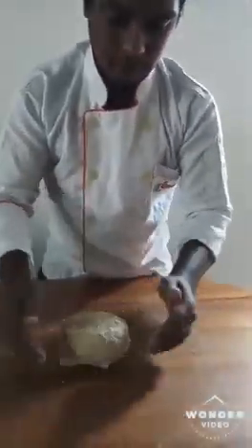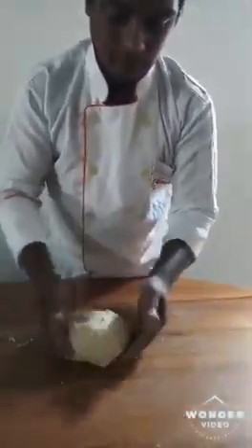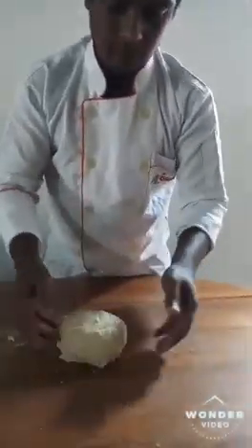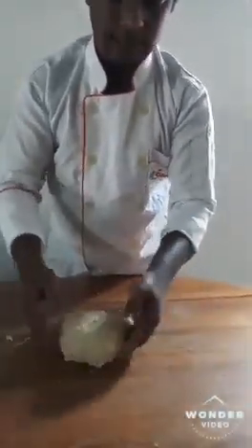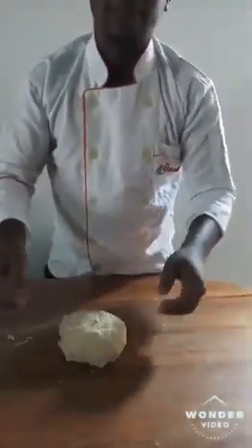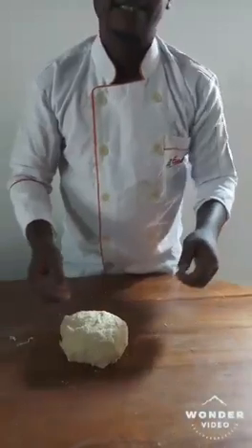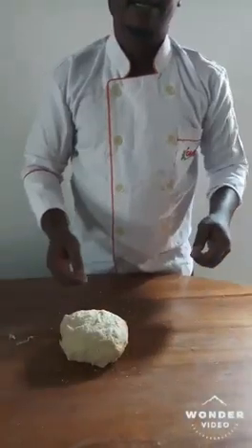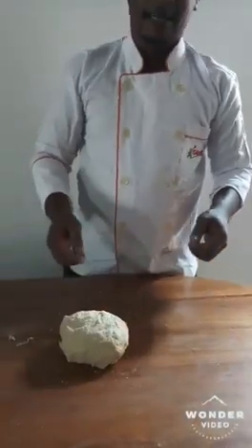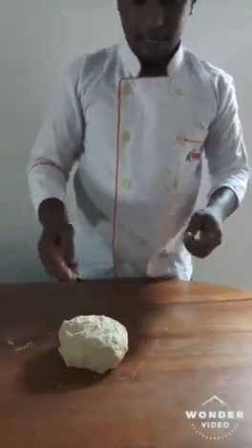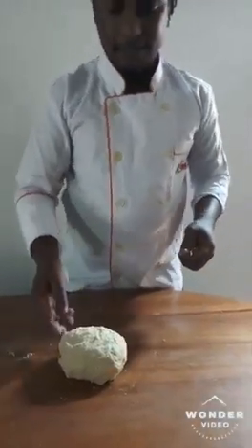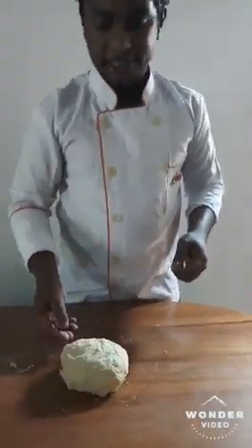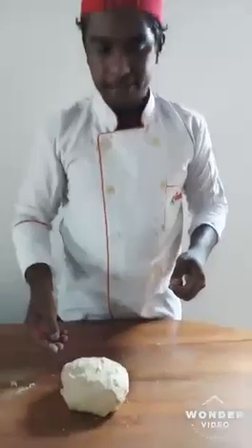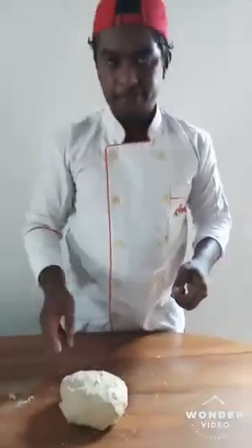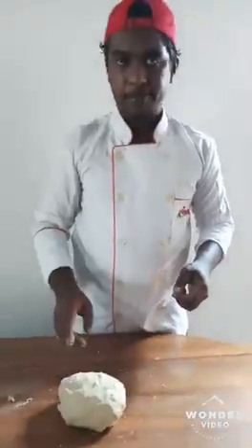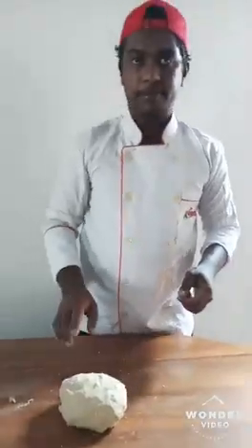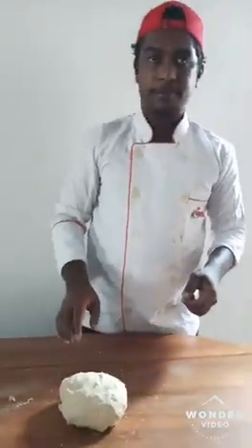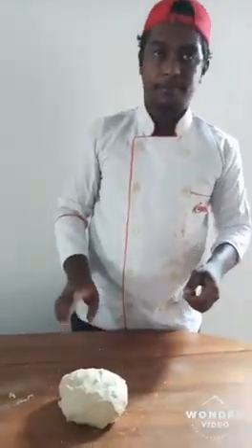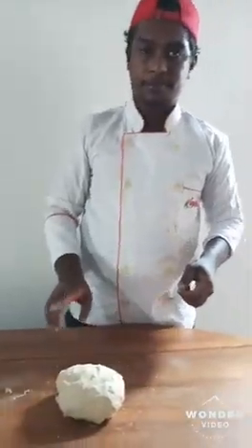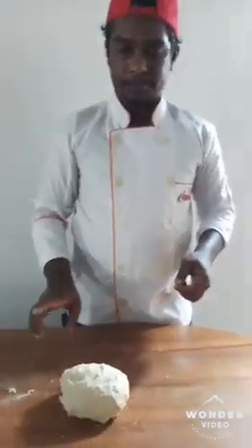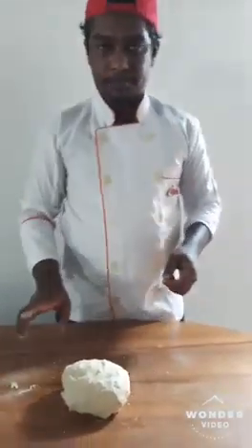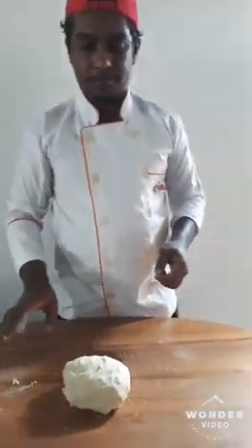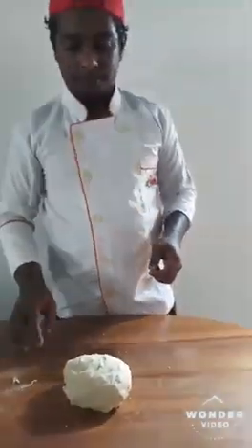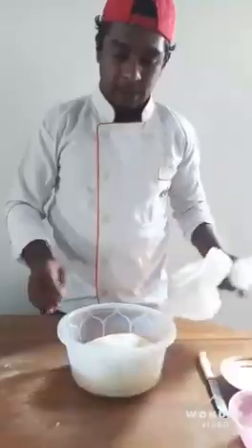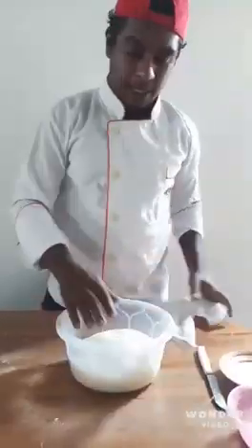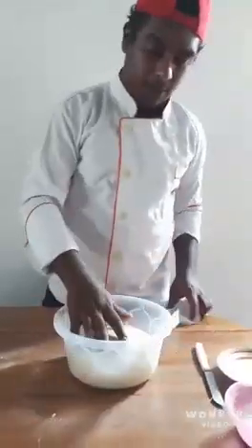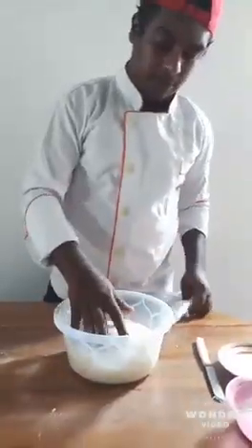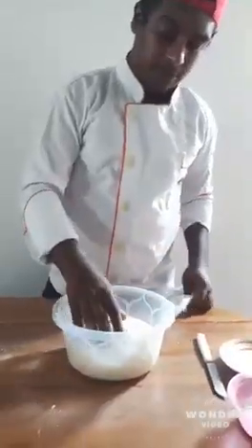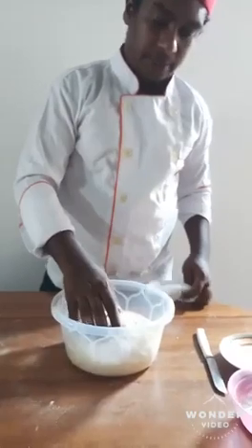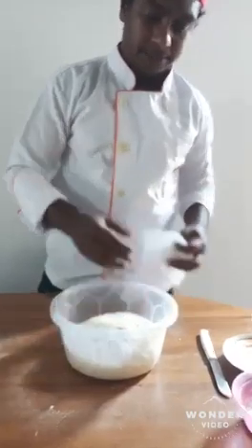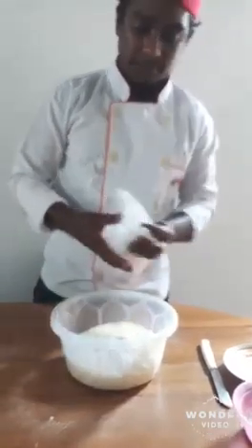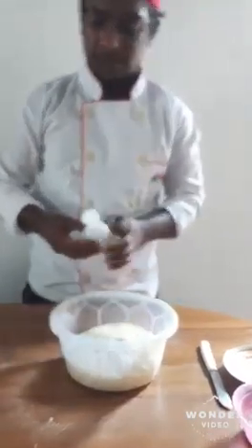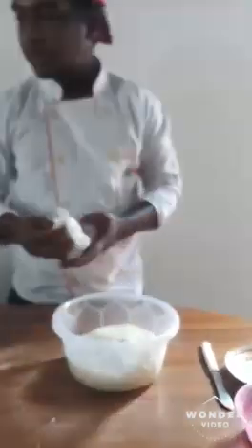Put 10 minutes next time. See, my dough now is proving.